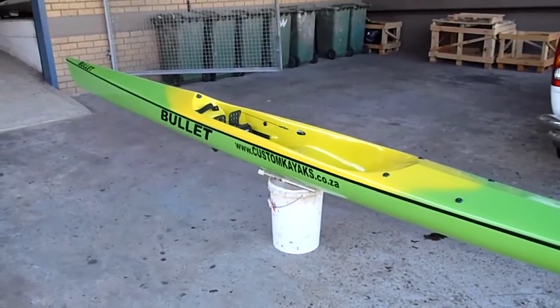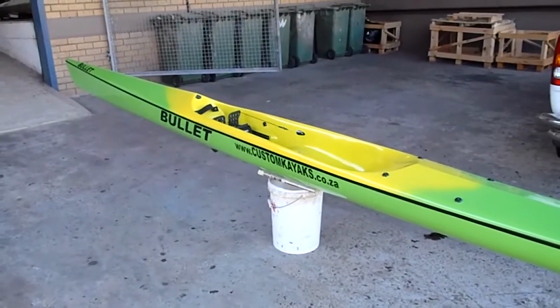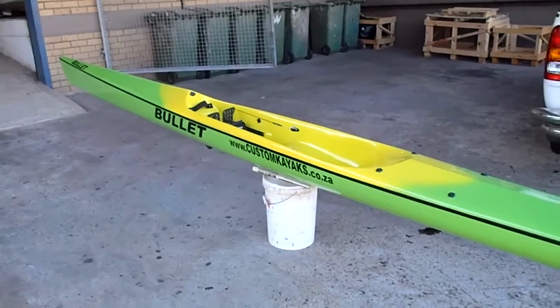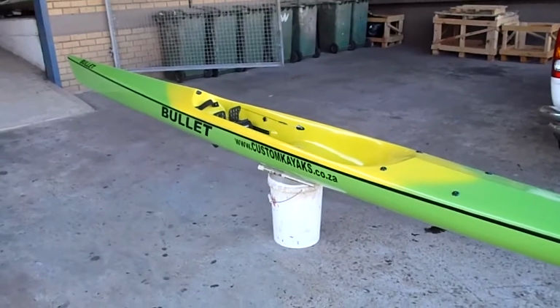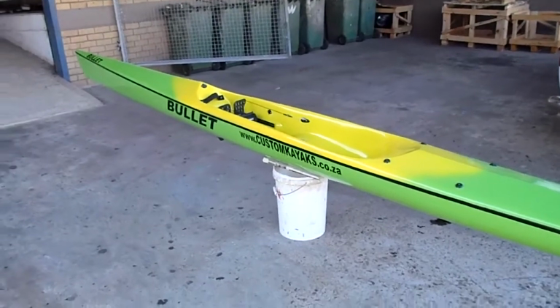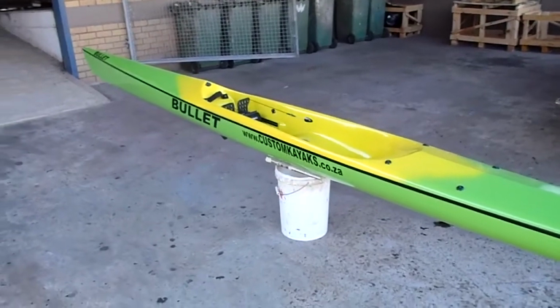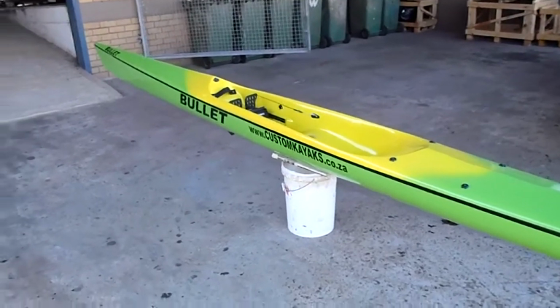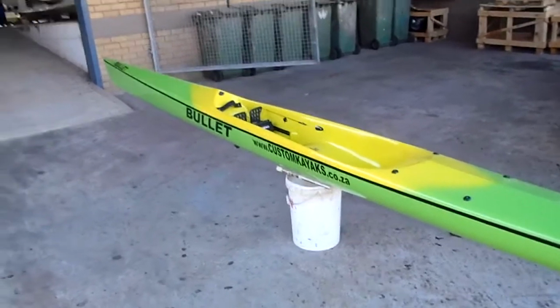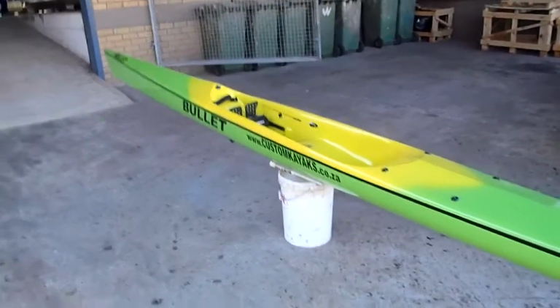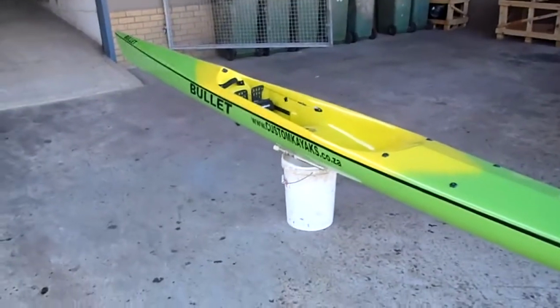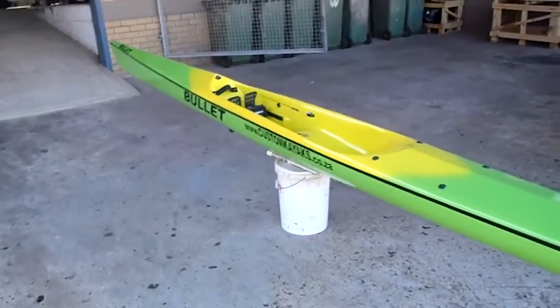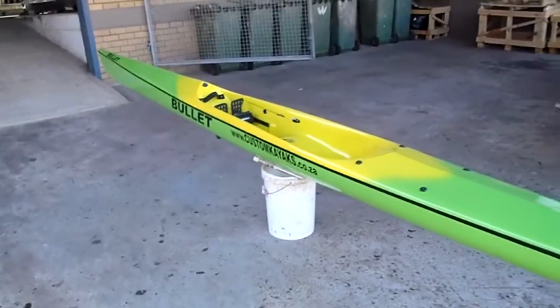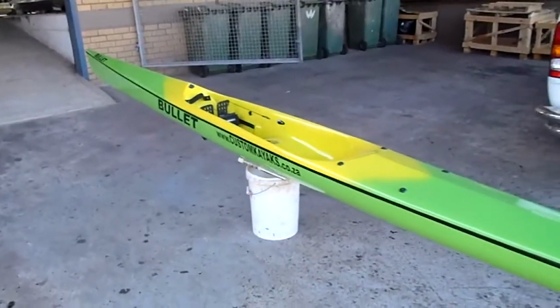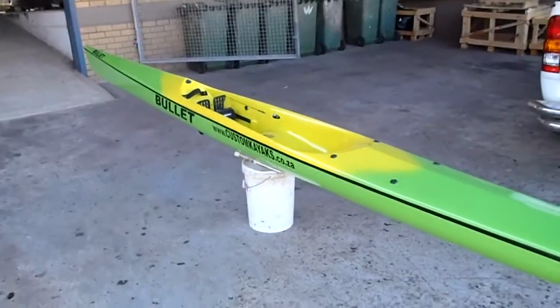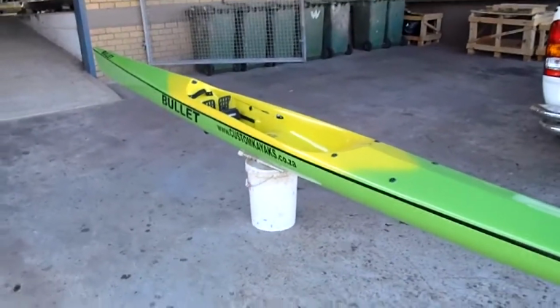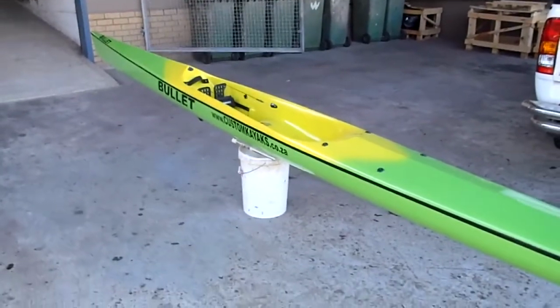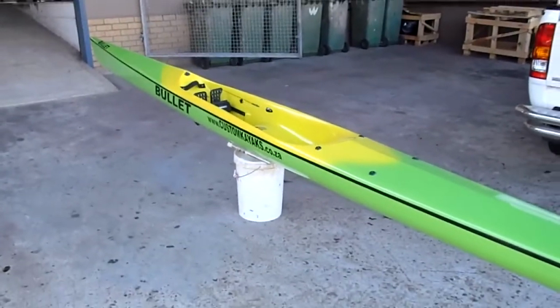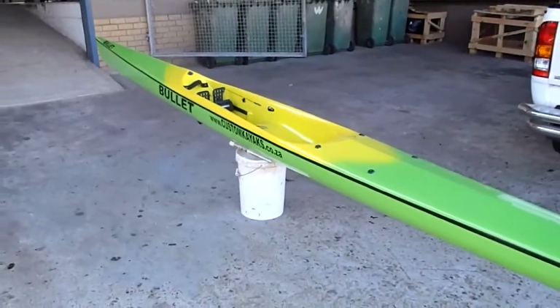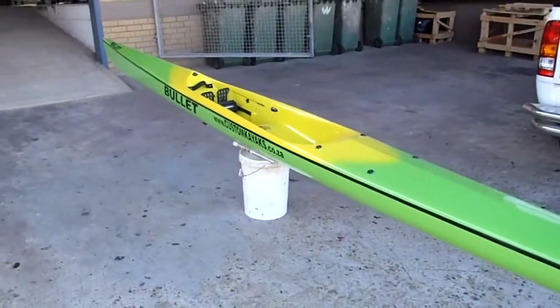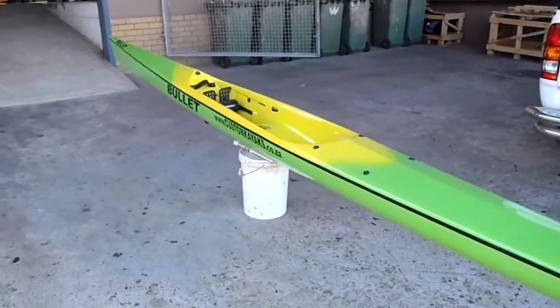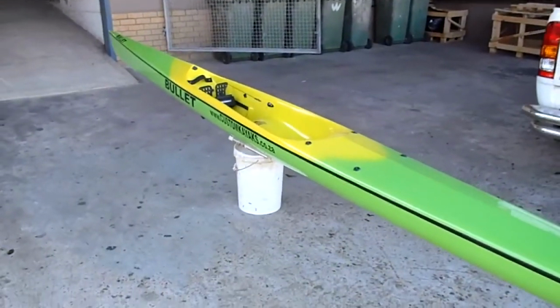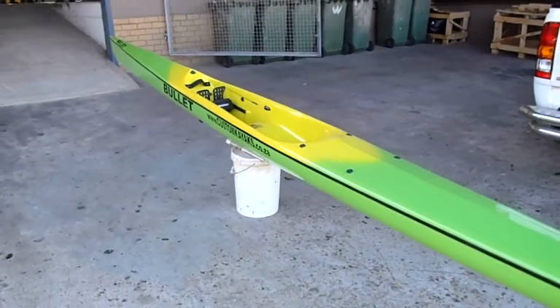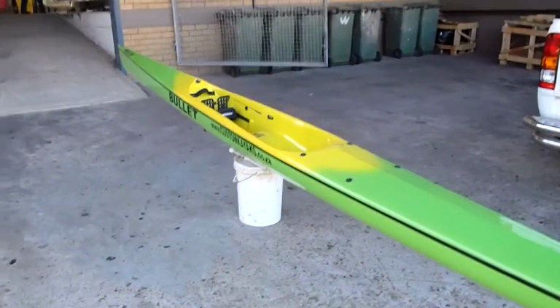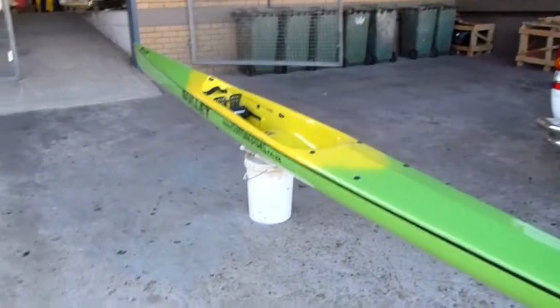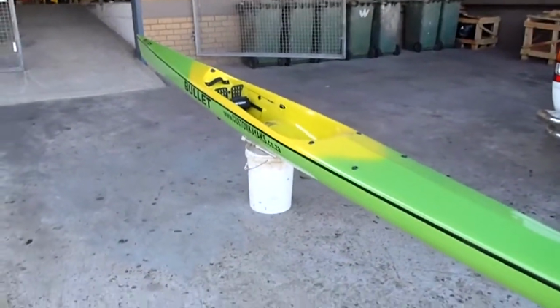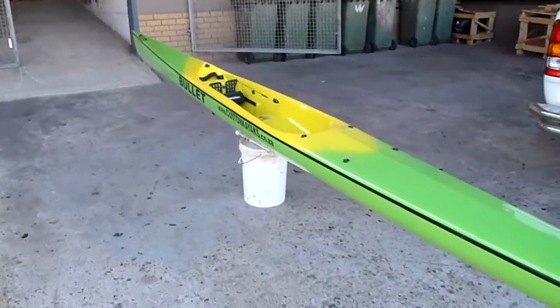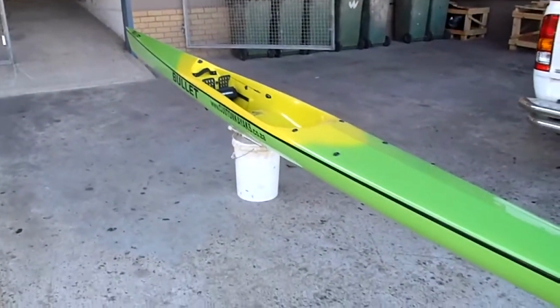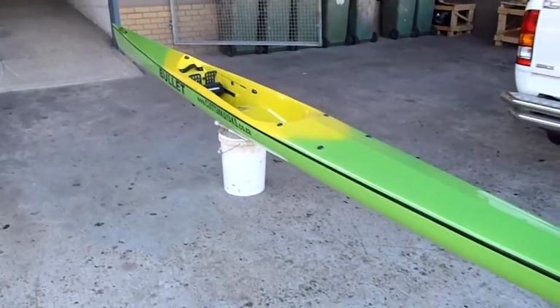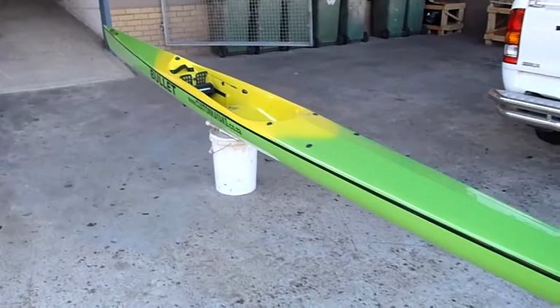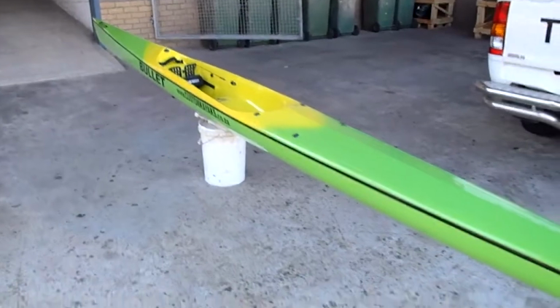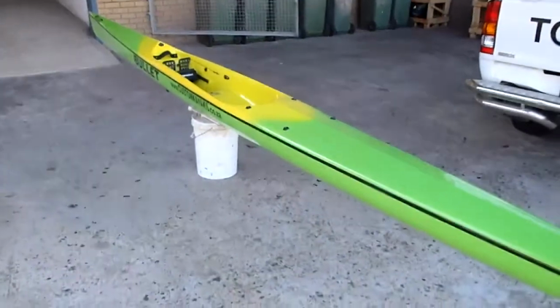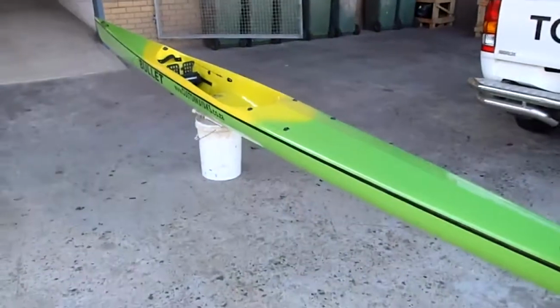We've actually made a couple more bullets. This one is for the Mauritius race, the Island Shamal, in a couple weeks' time.